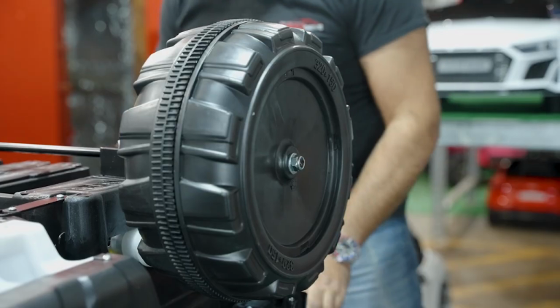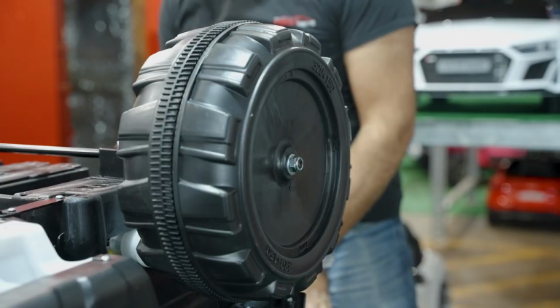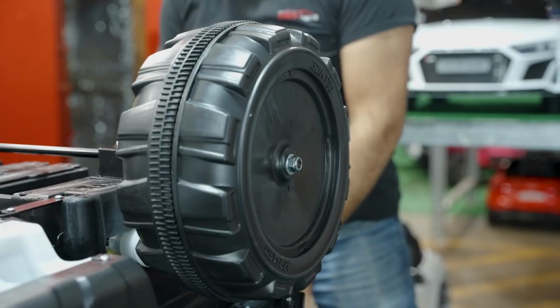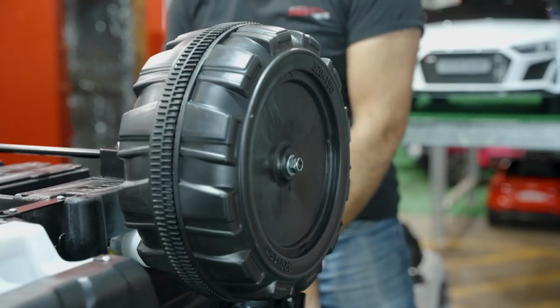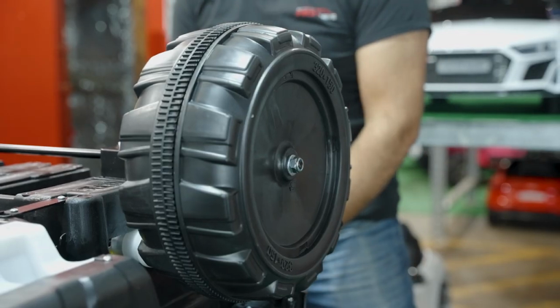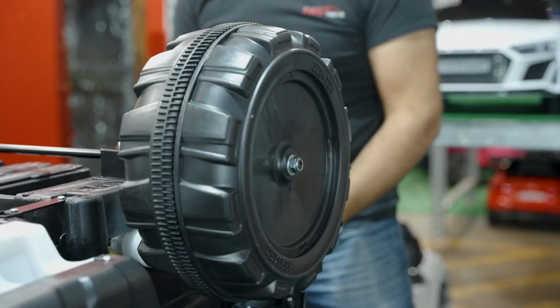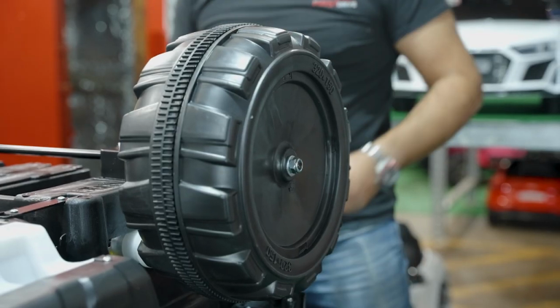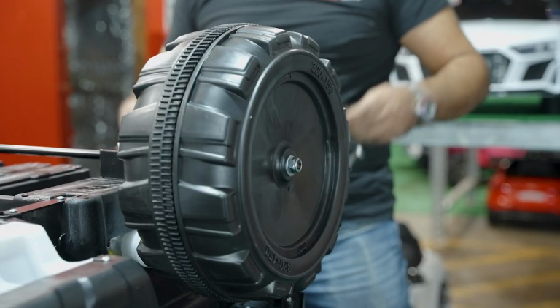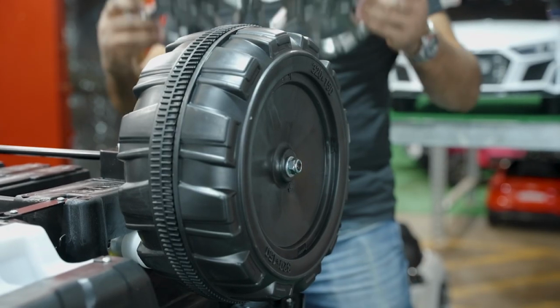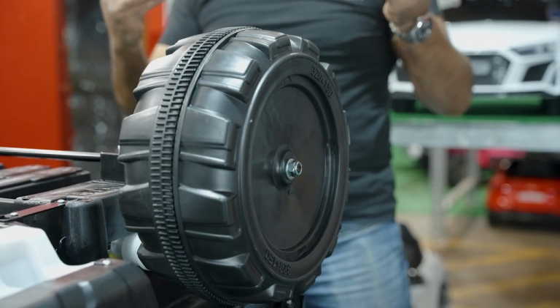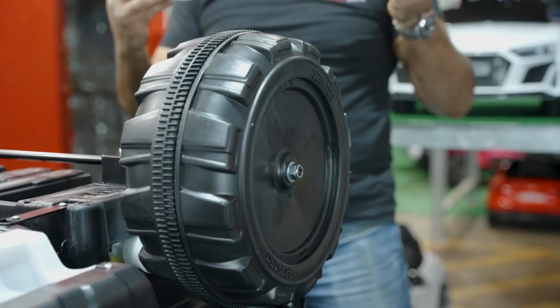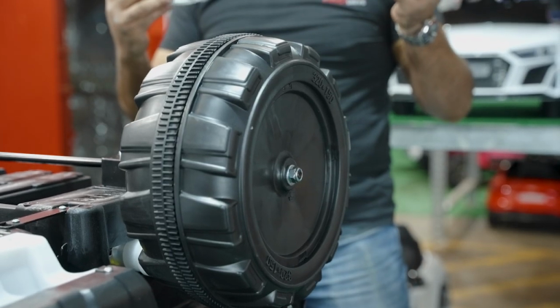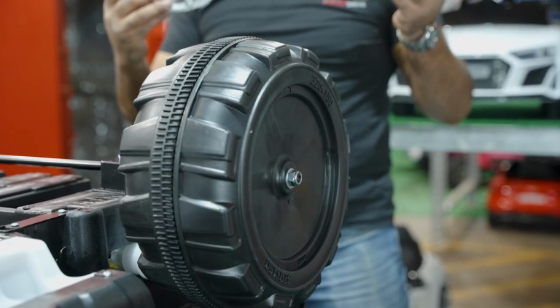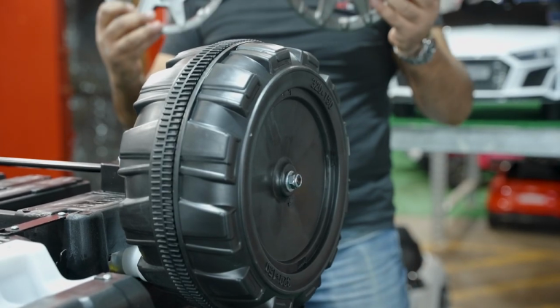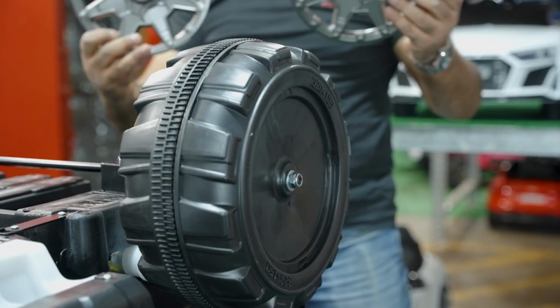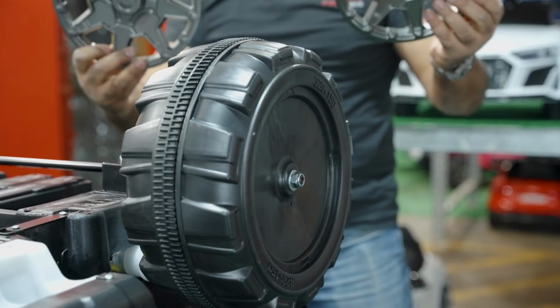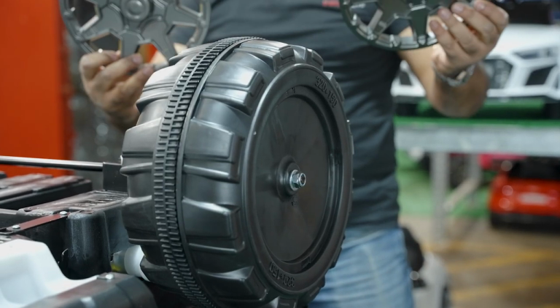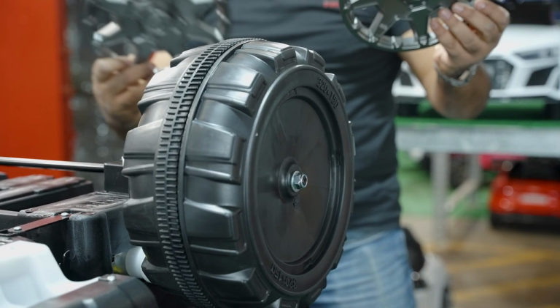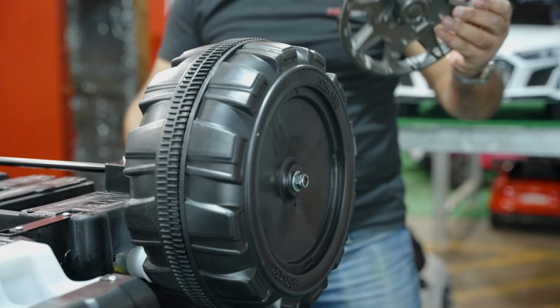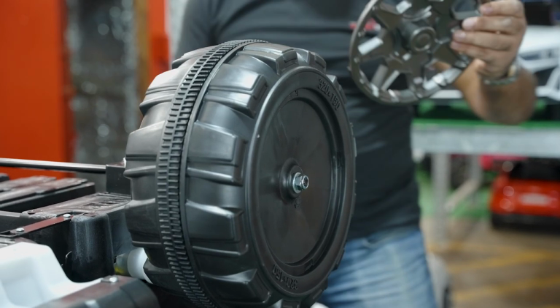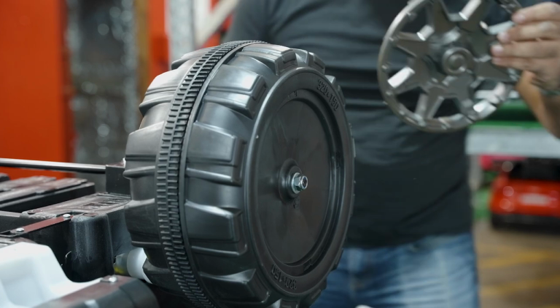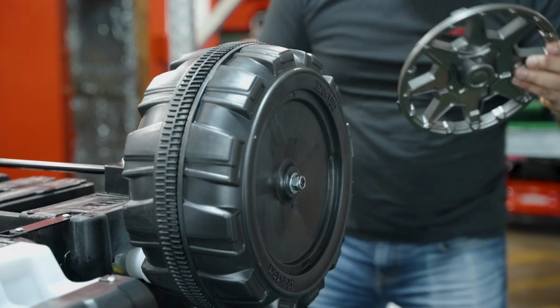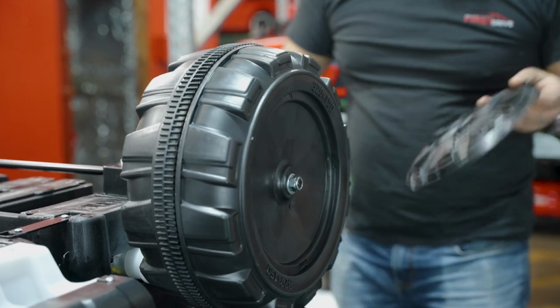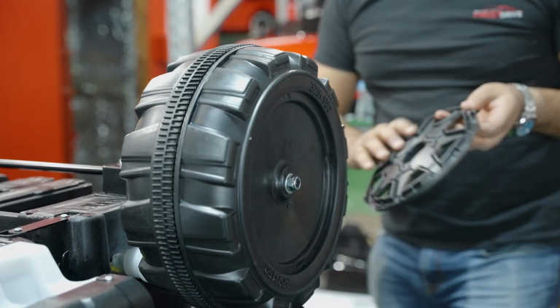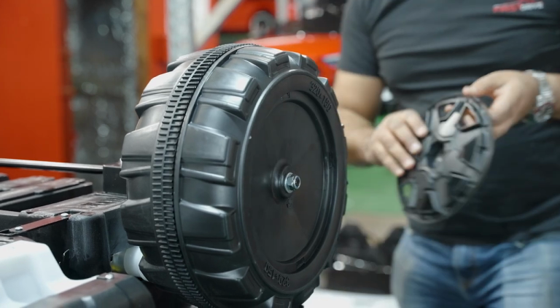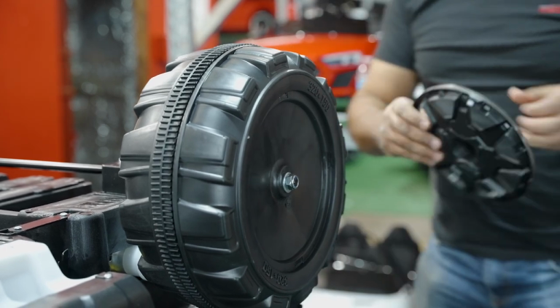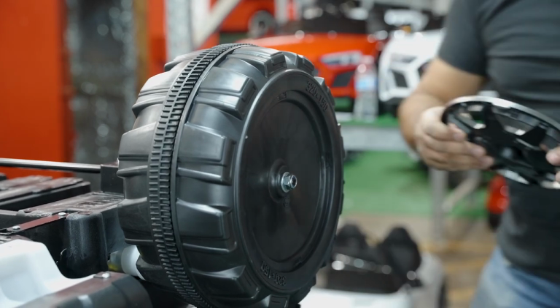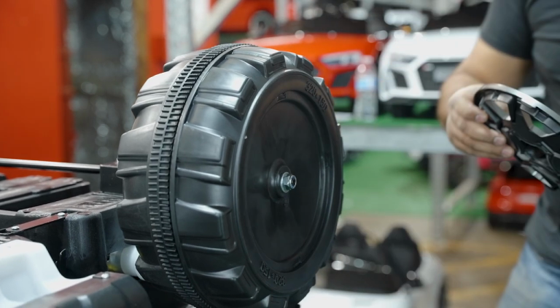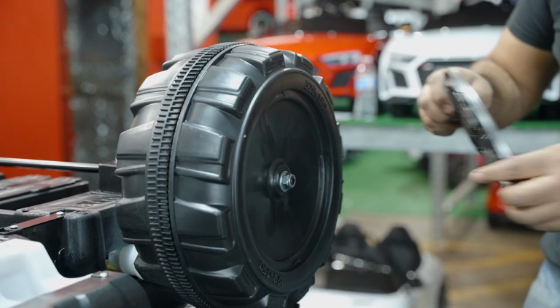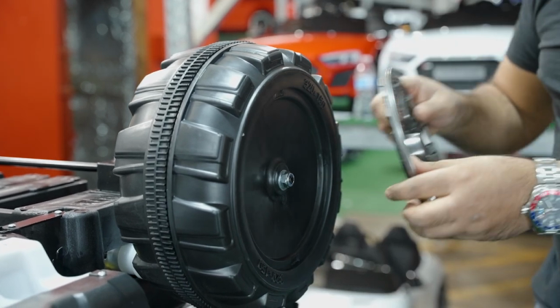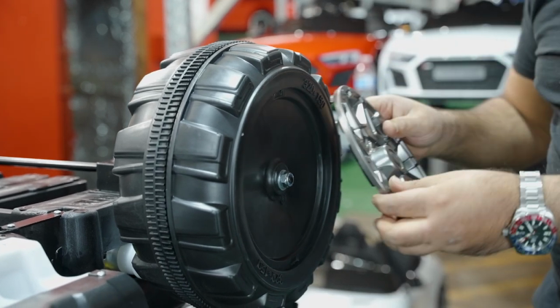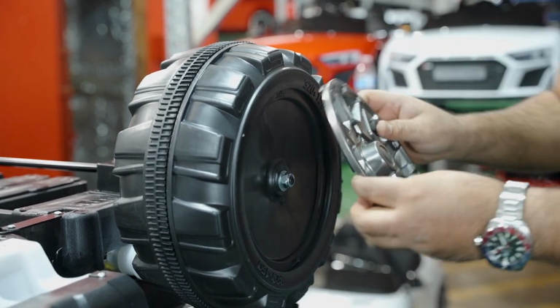After that, you're going to go ahead and put in the simulated hubcap pieces.